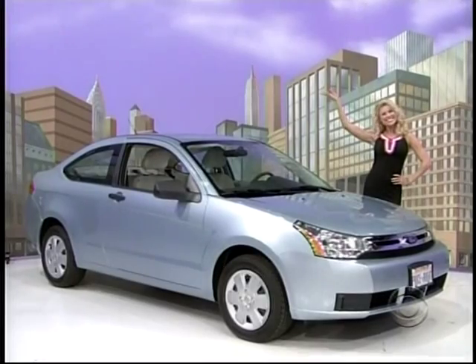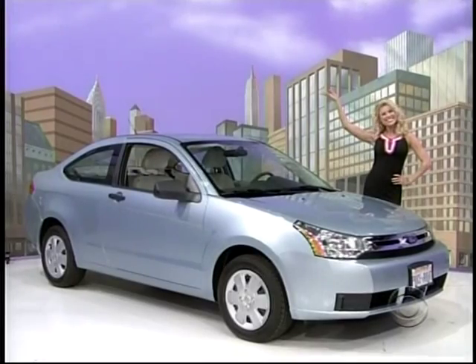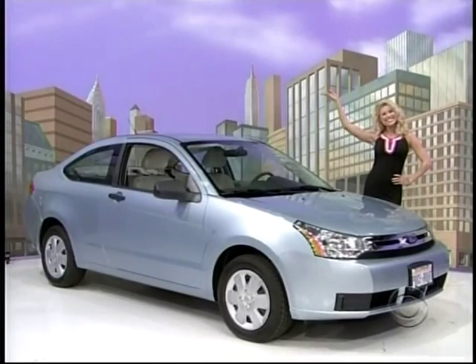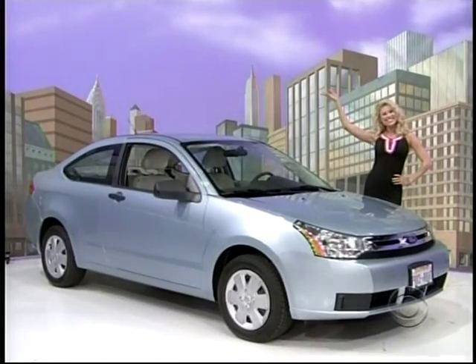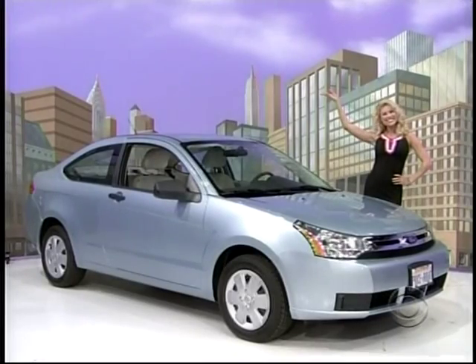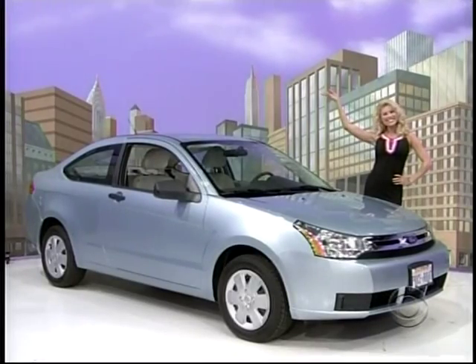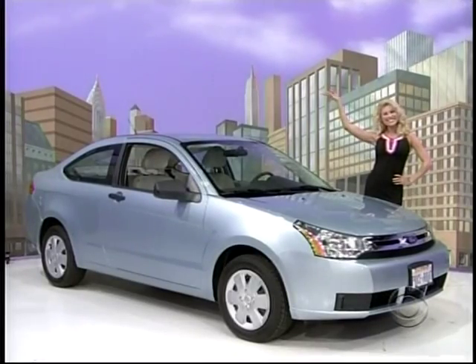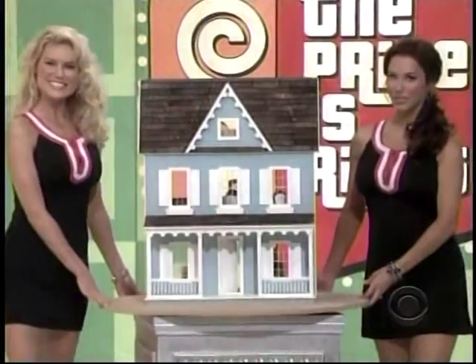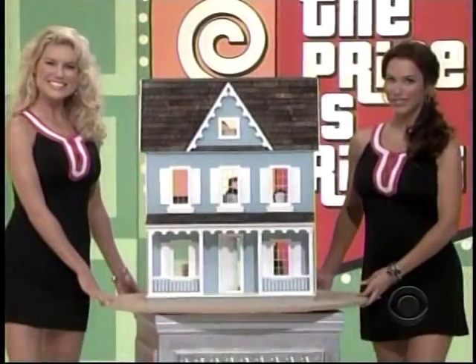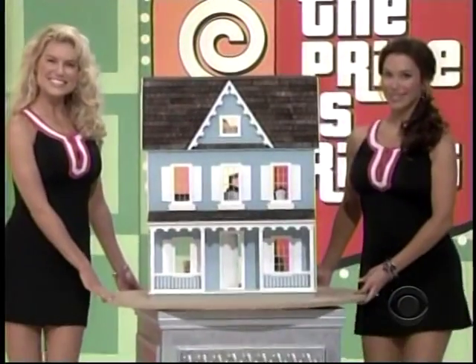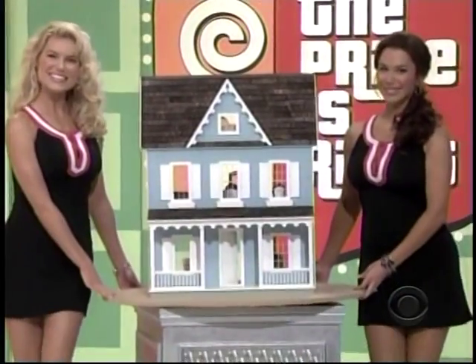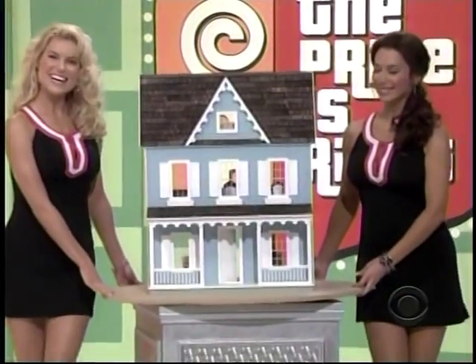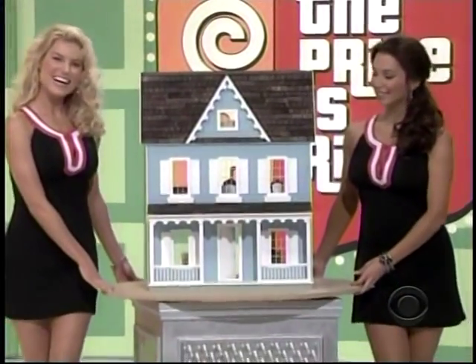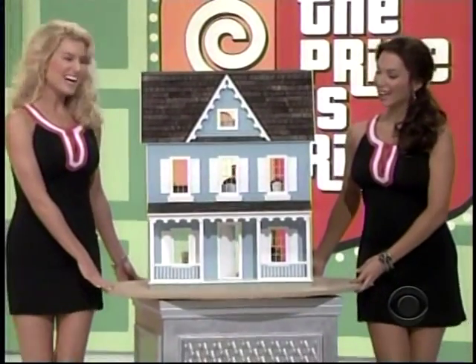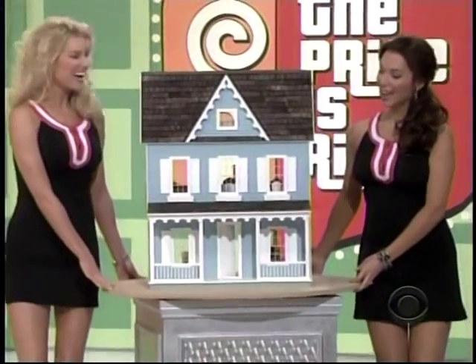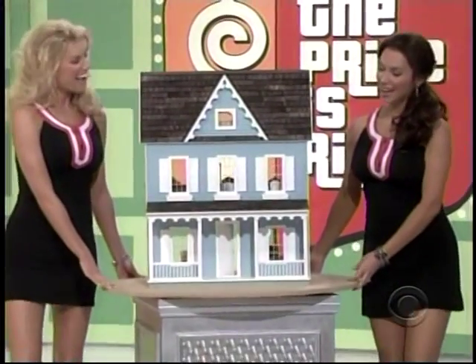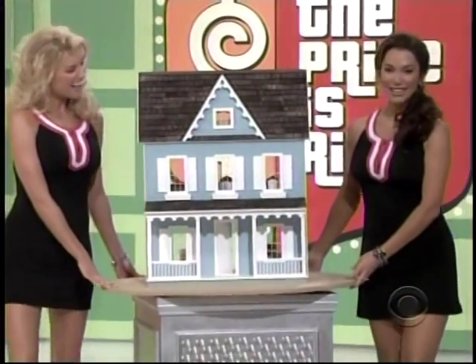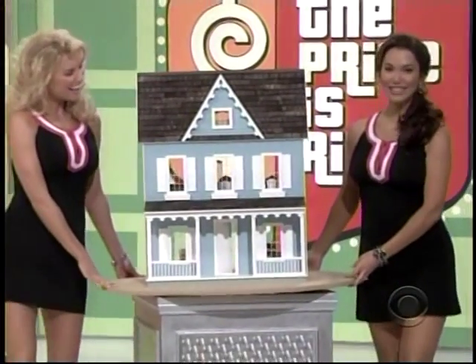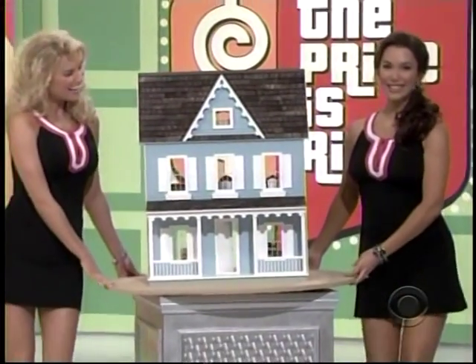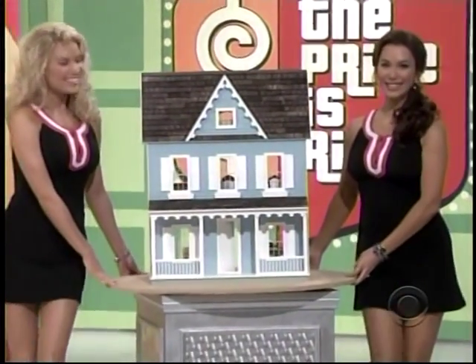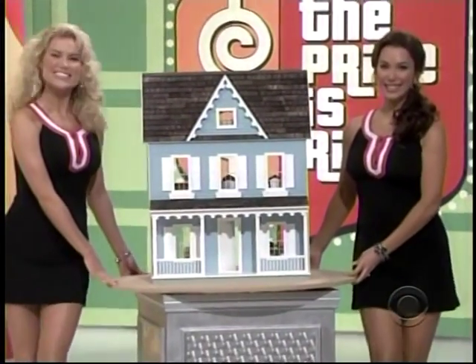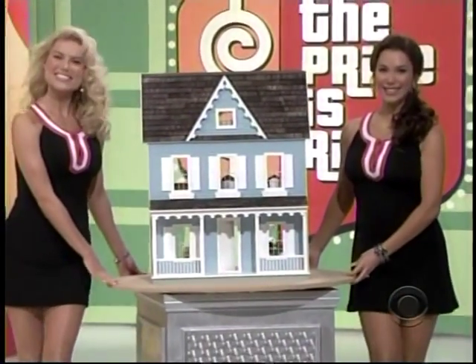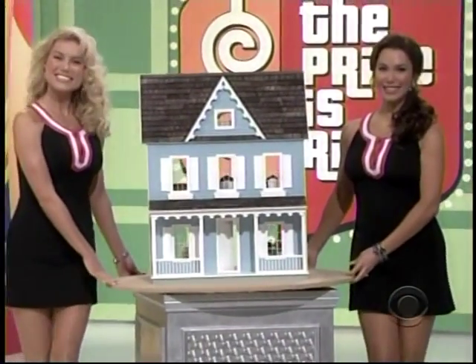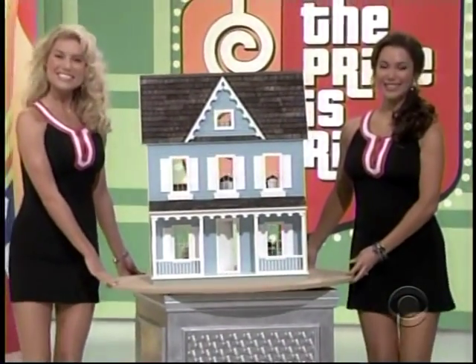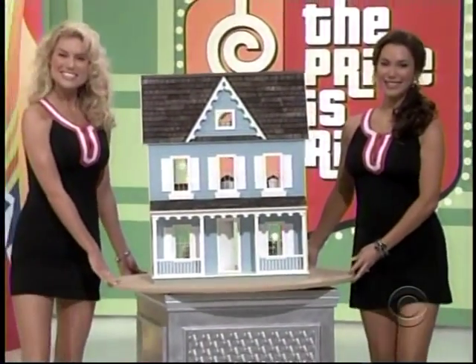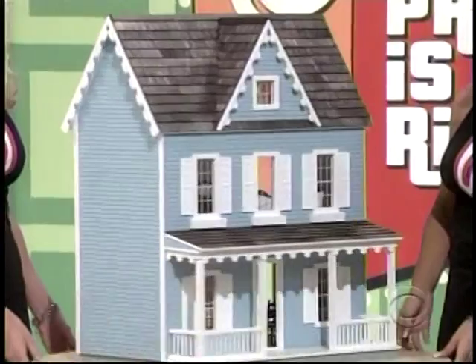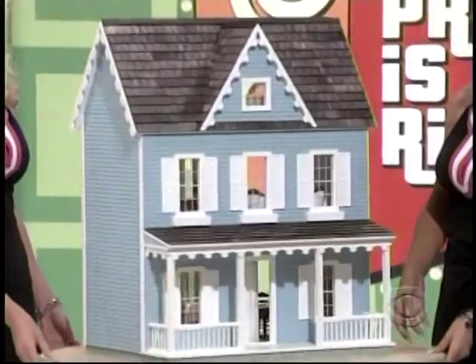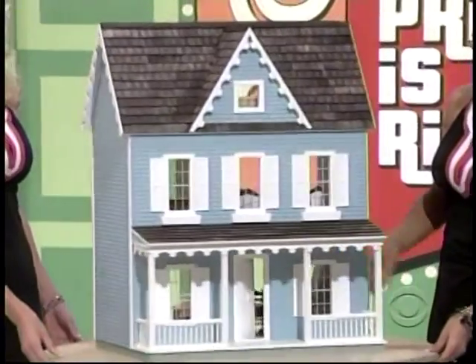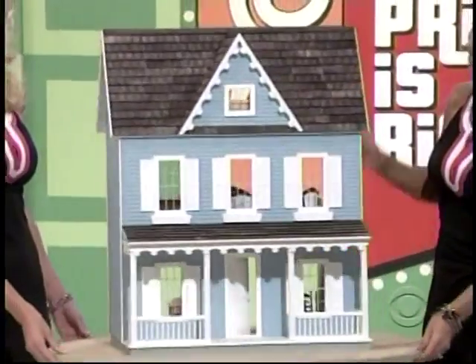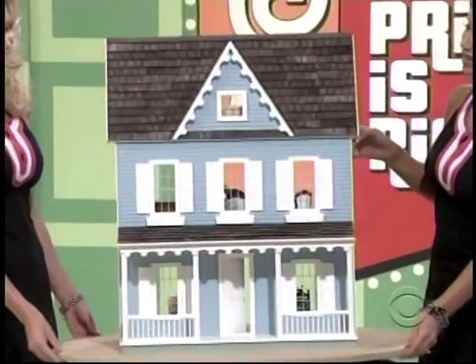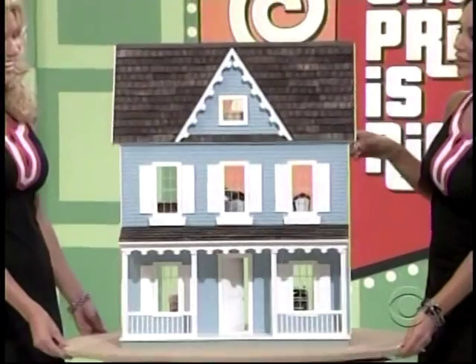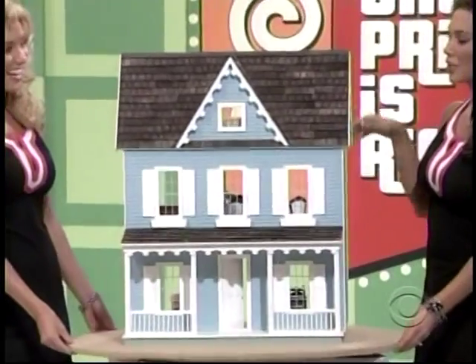Thank you, Rachel. Drew, it's a dollhouse — quality materials.